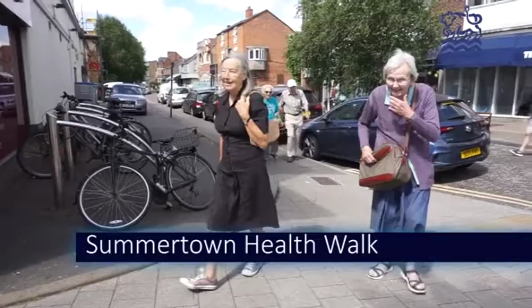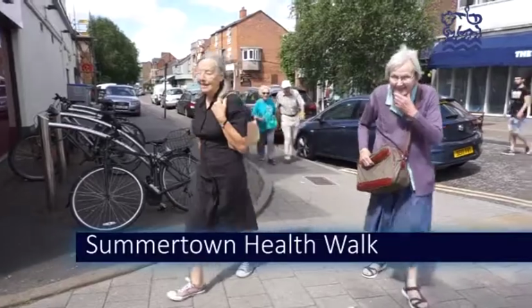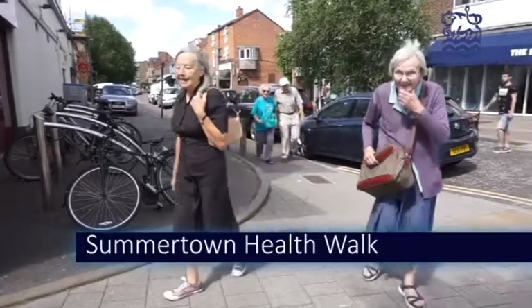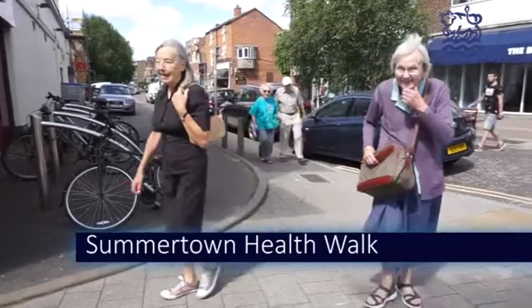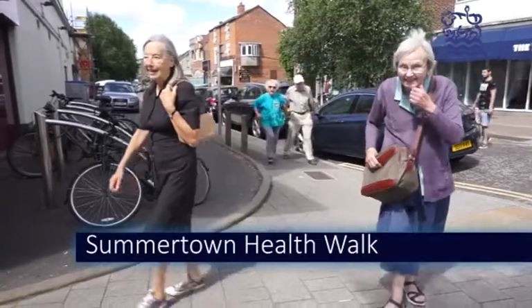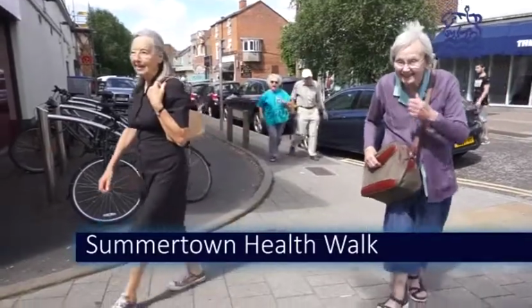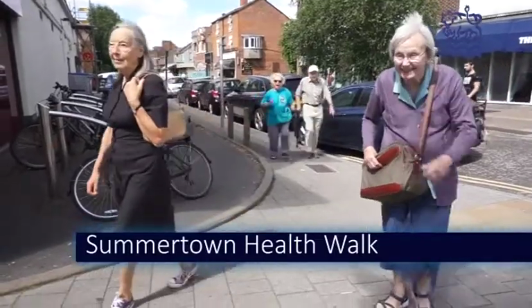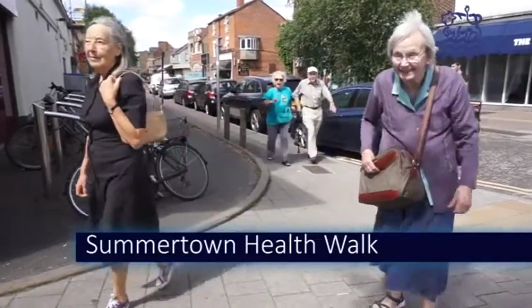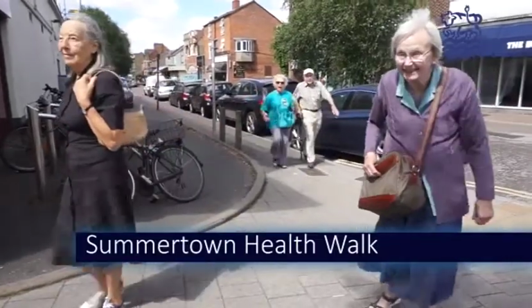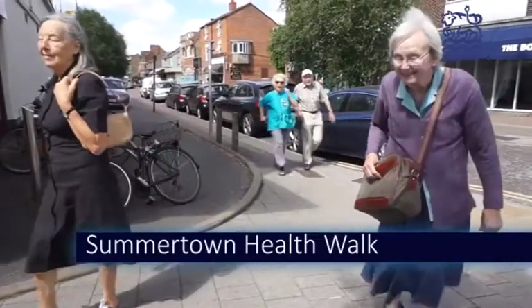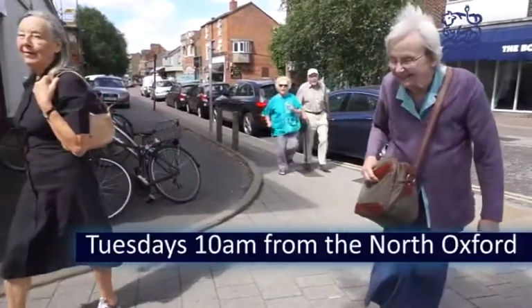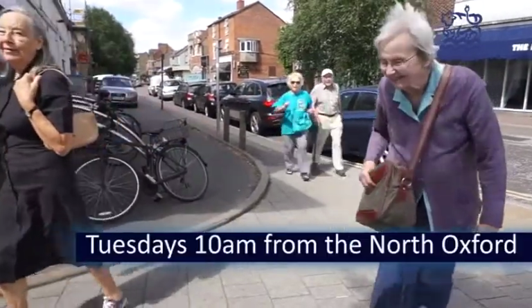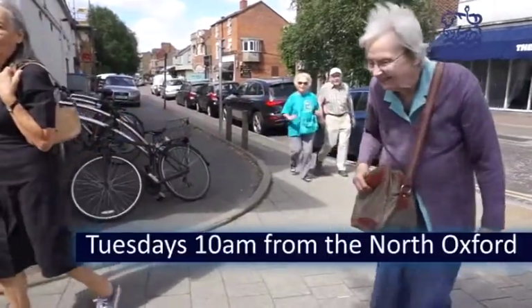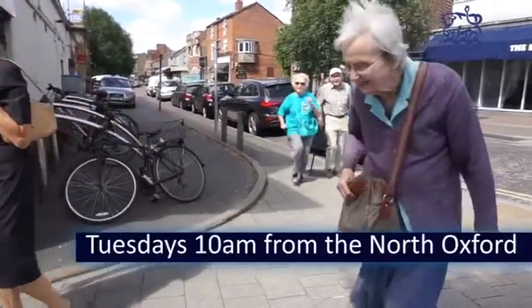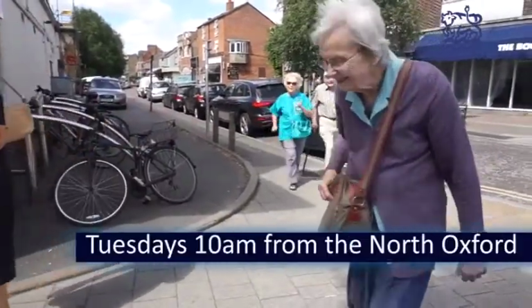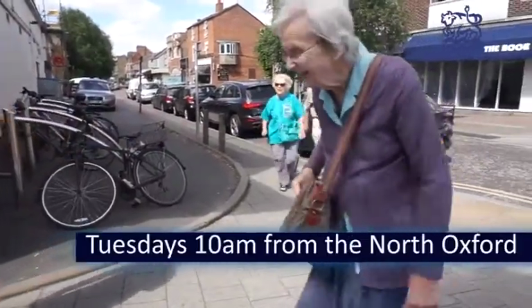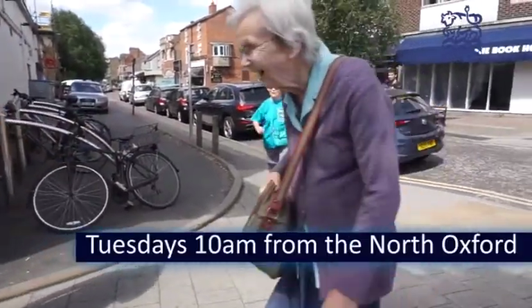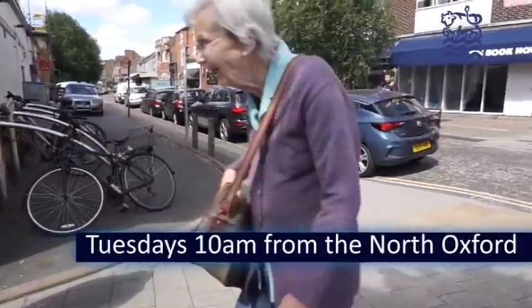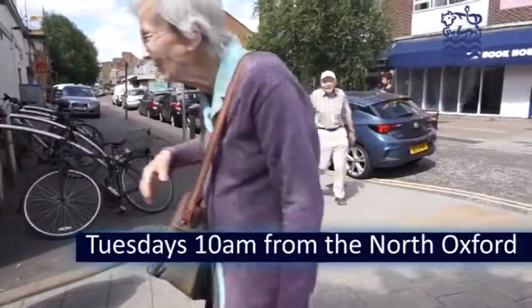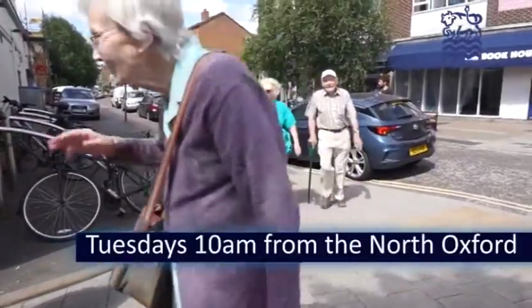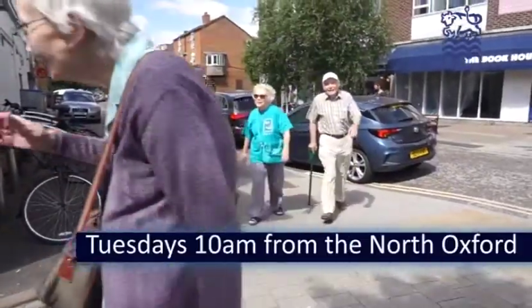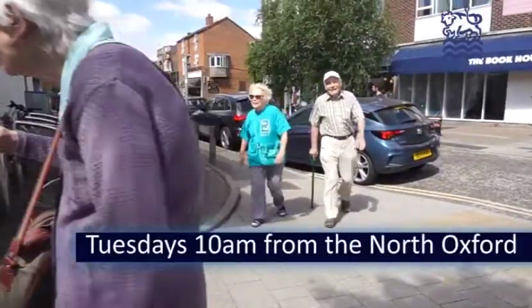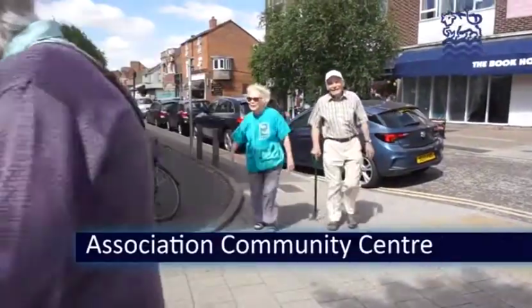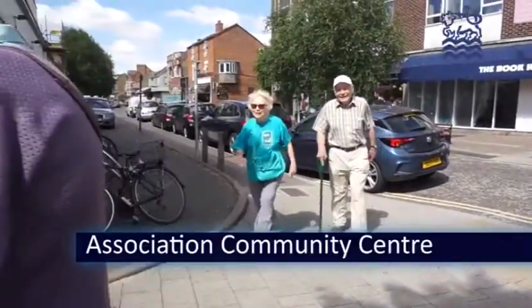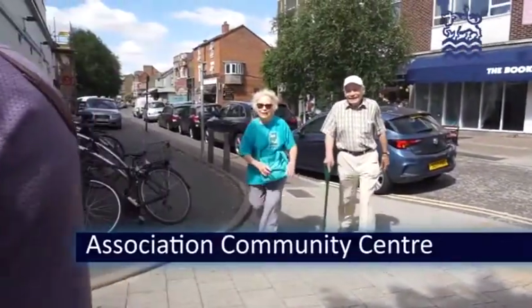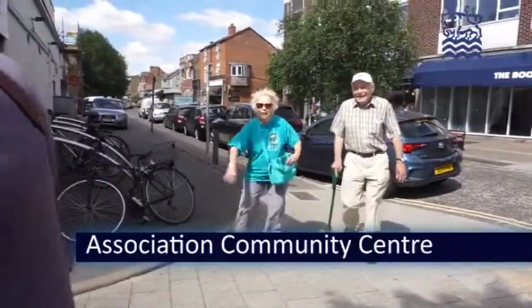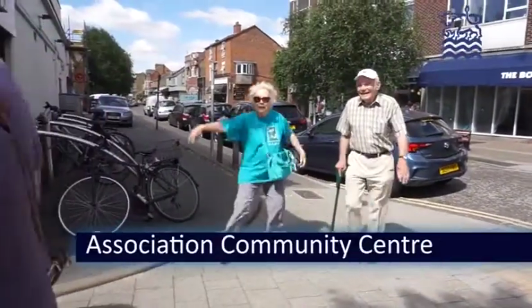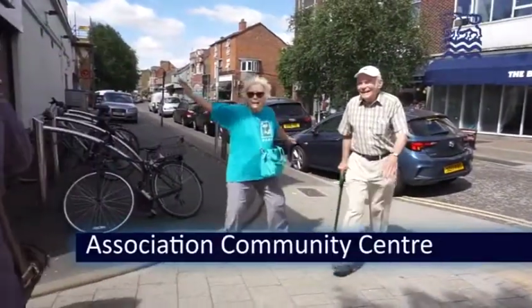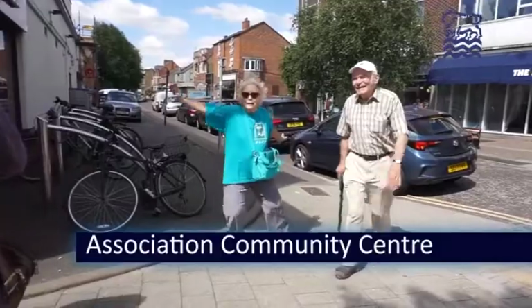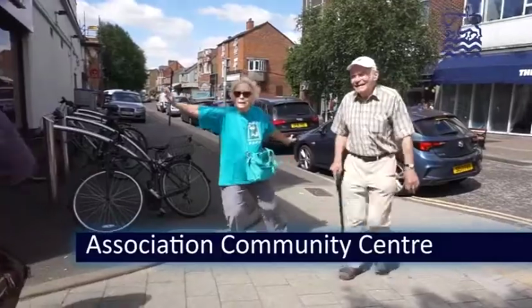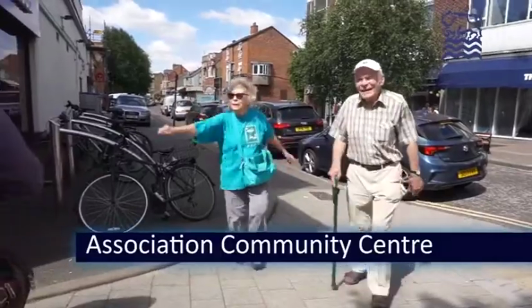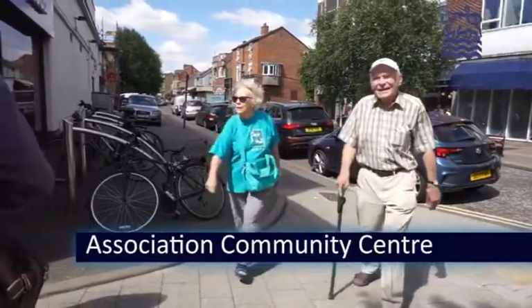Summertown Health Walk, Tuesdays 10am from the North Oxford Association Community Centre.